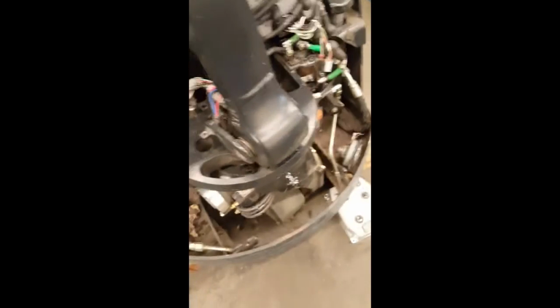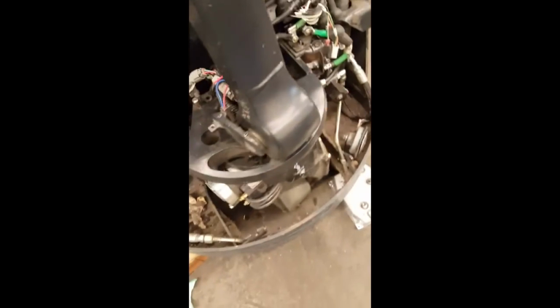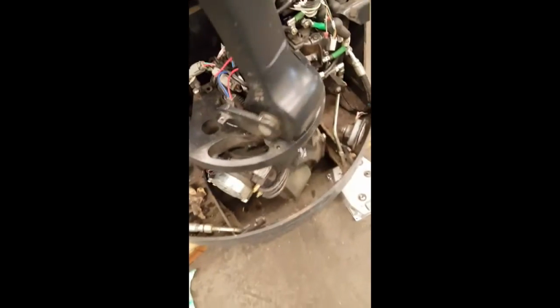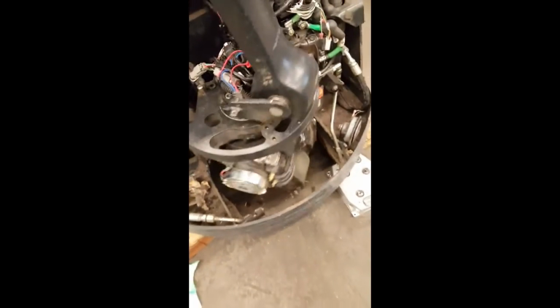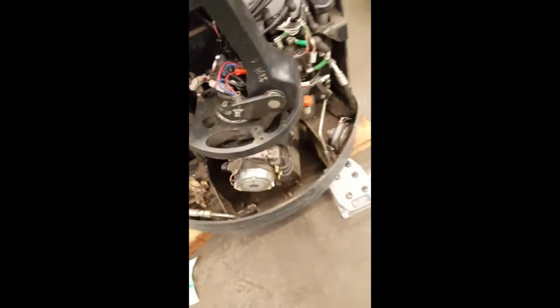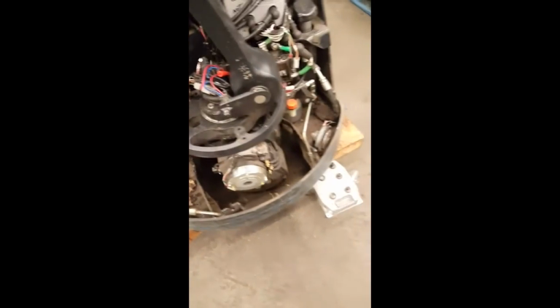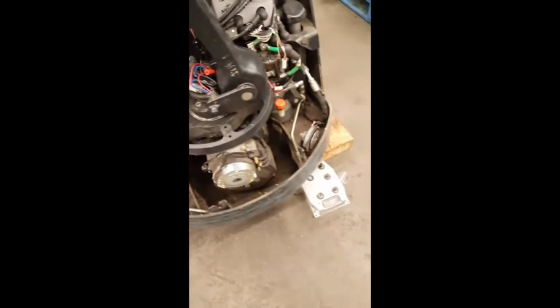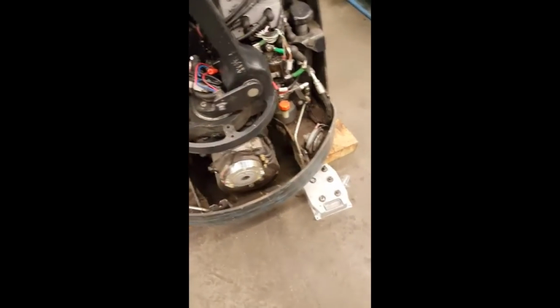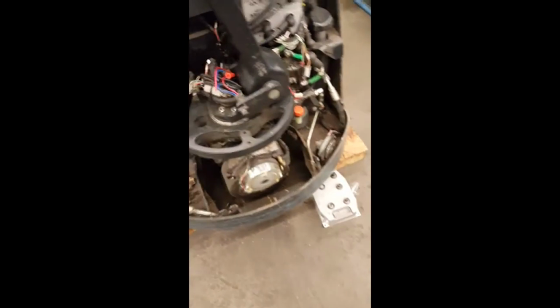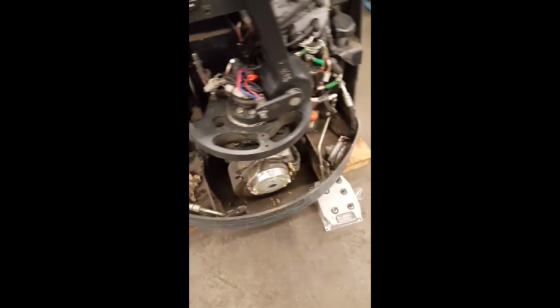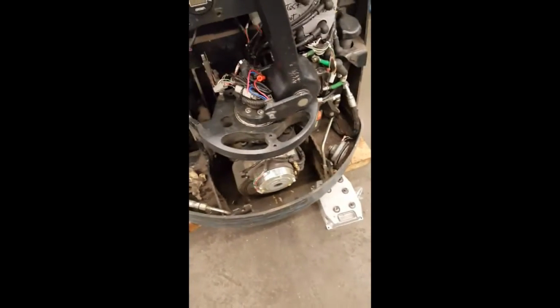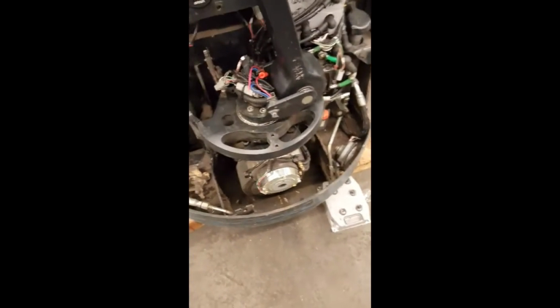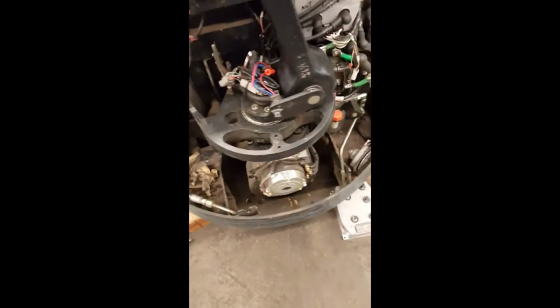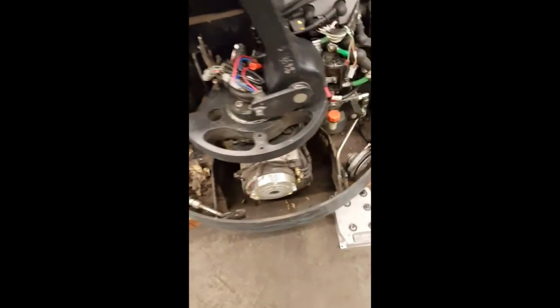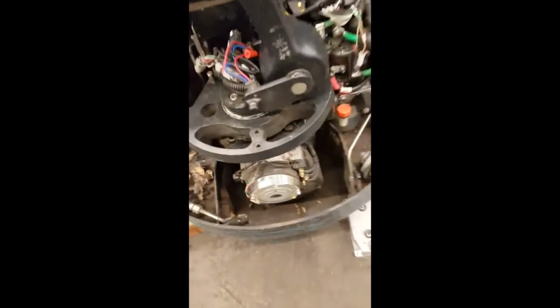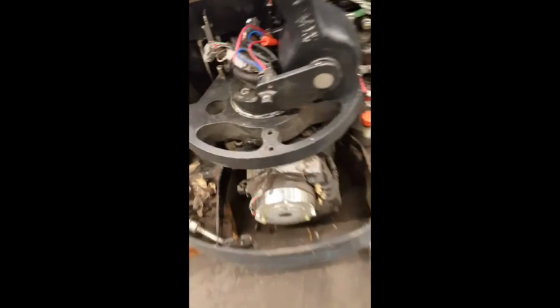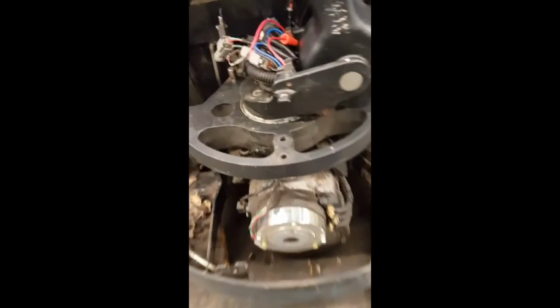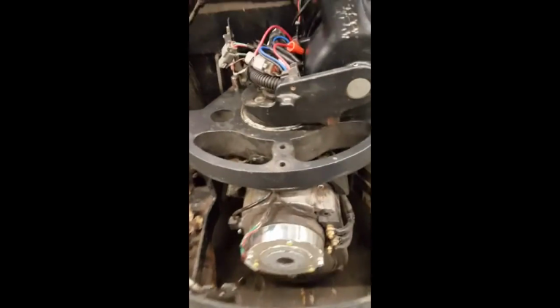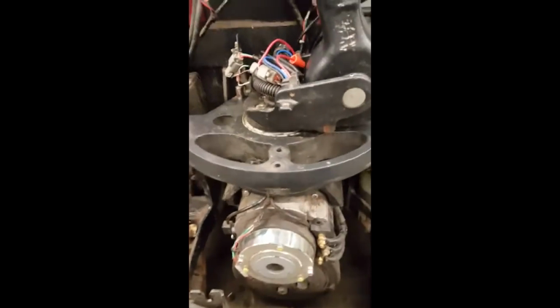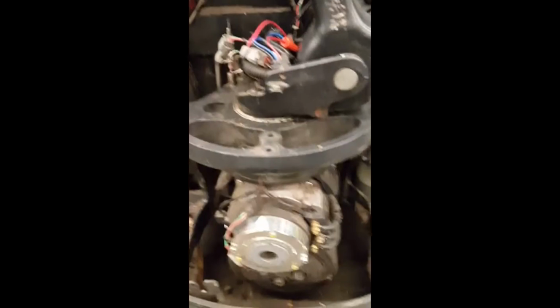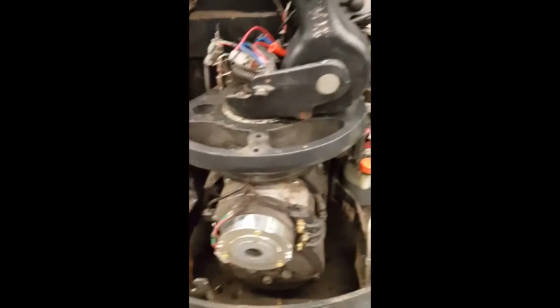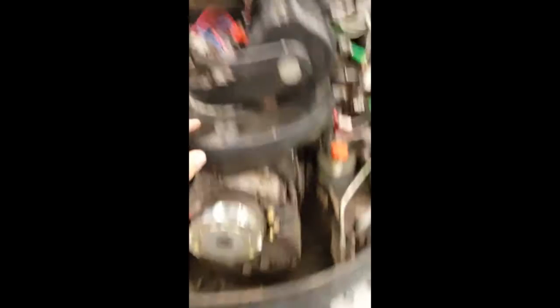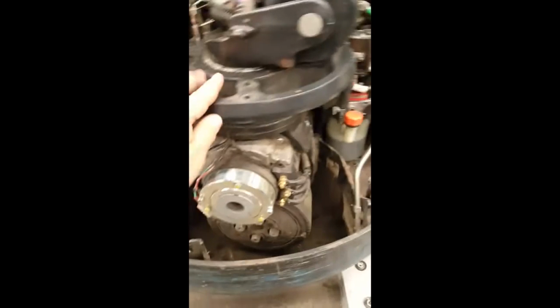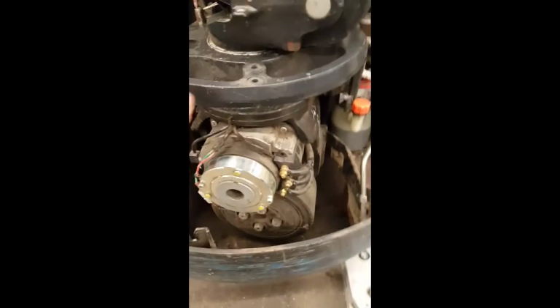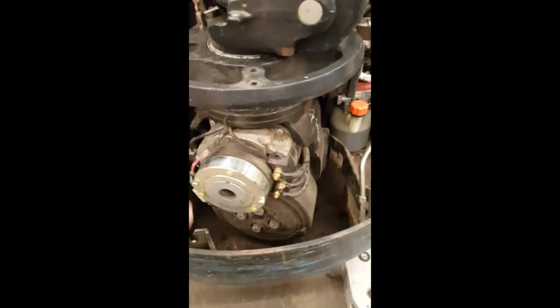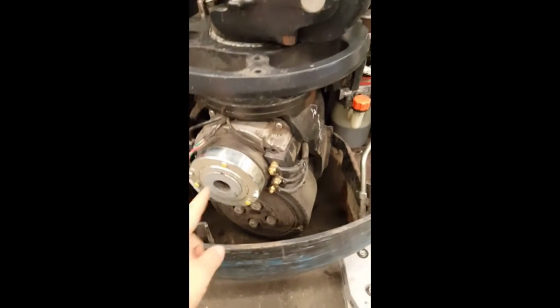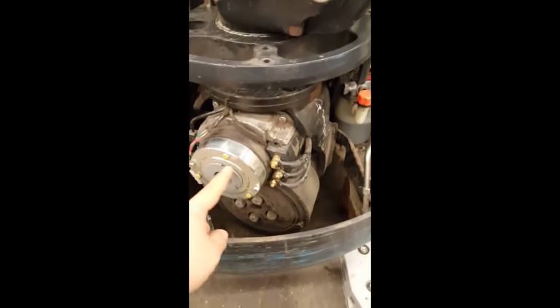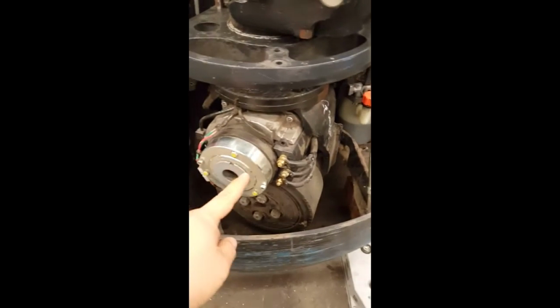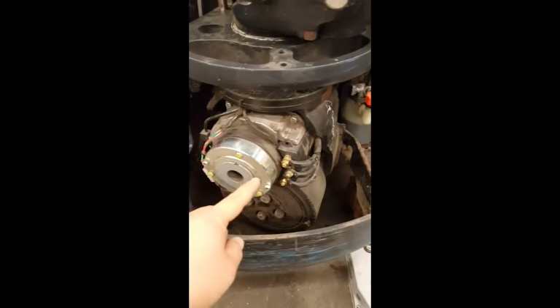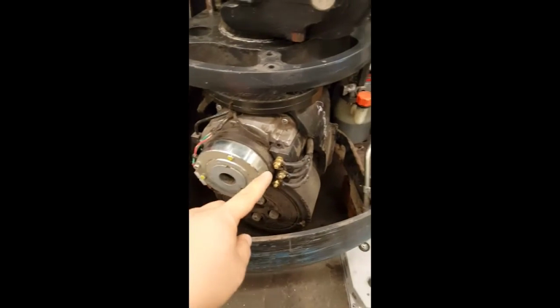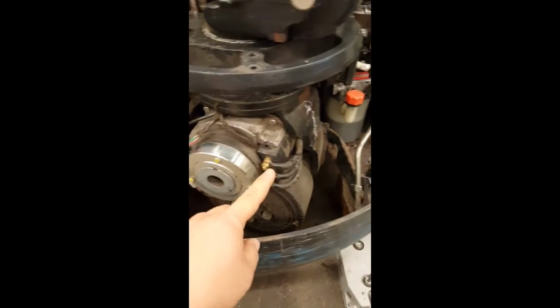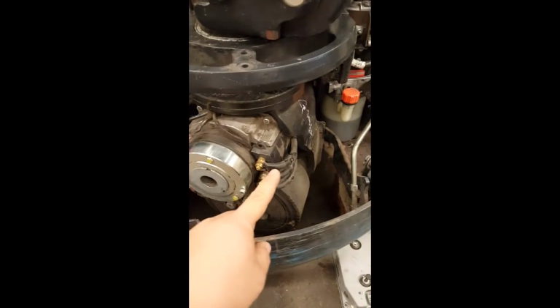I'm going to show you how to open to check the drive motor. First of all, there's three wires.